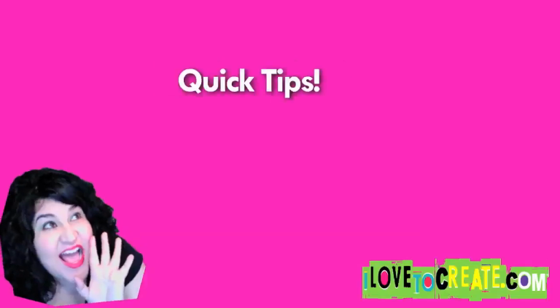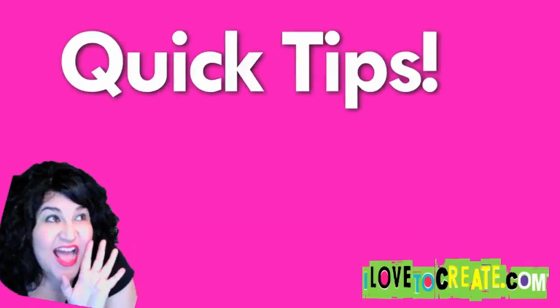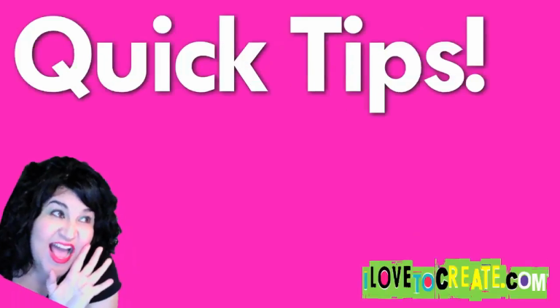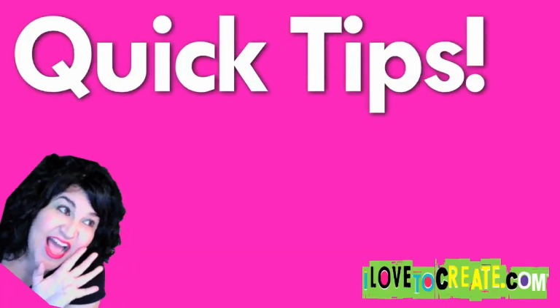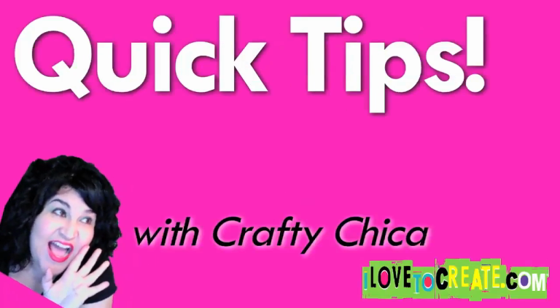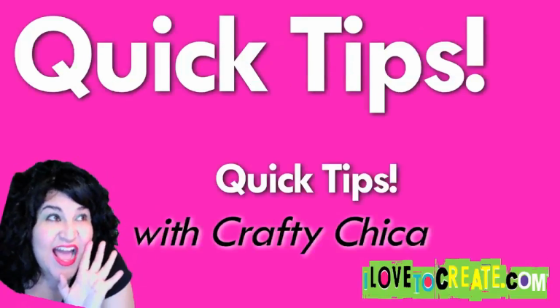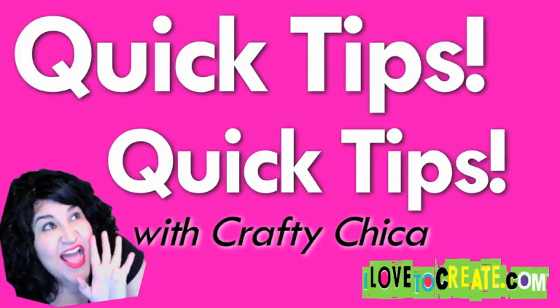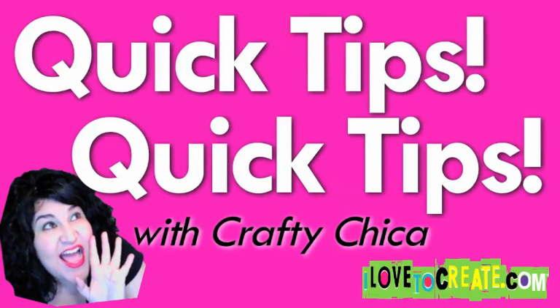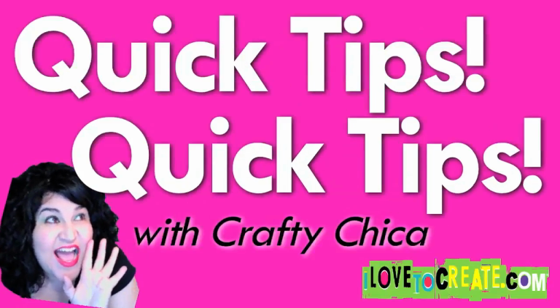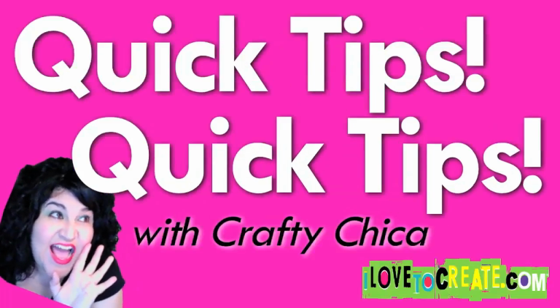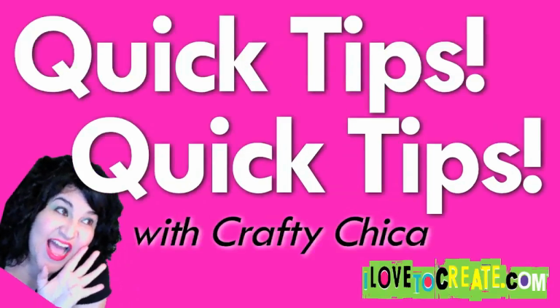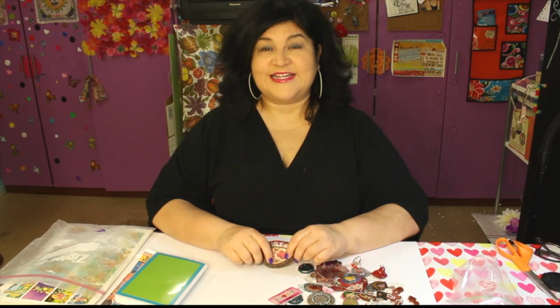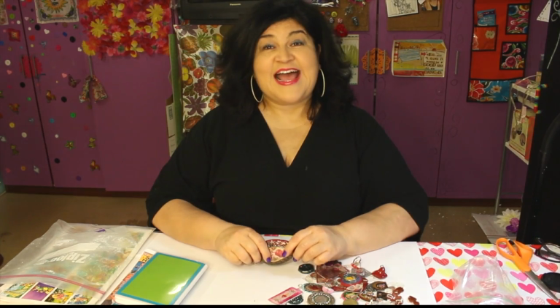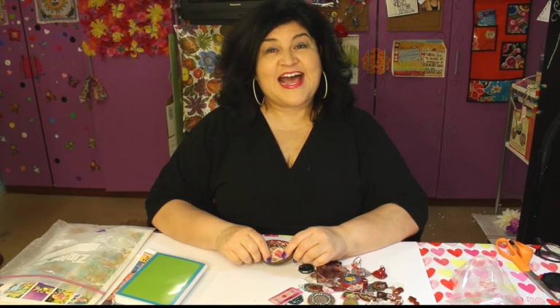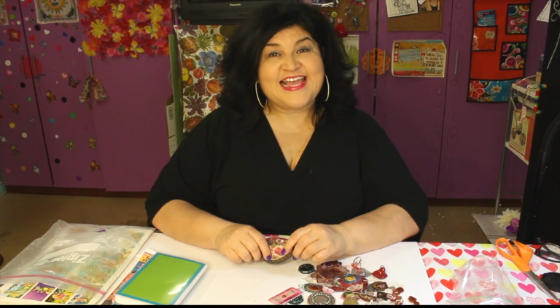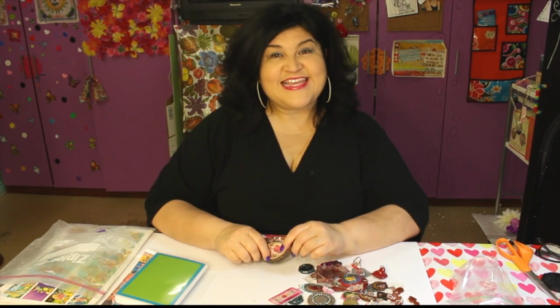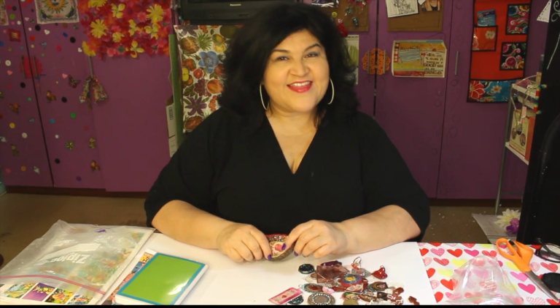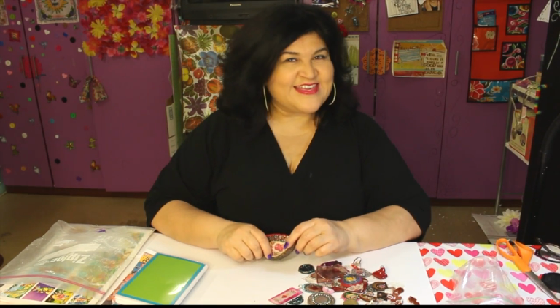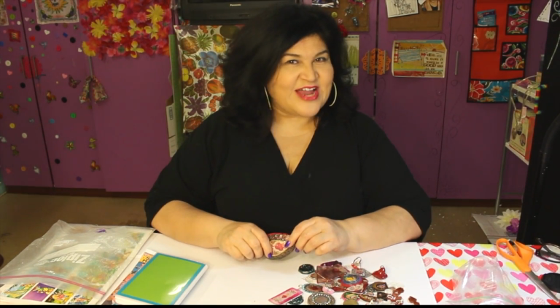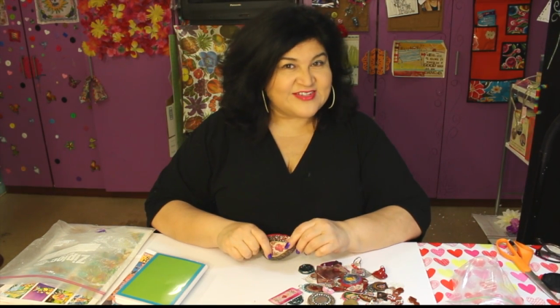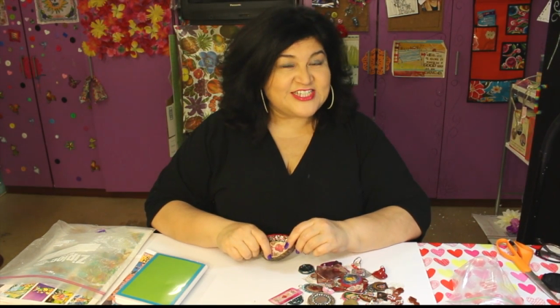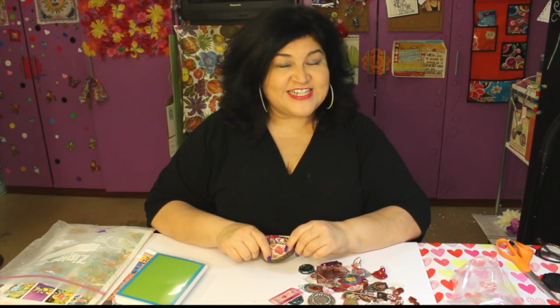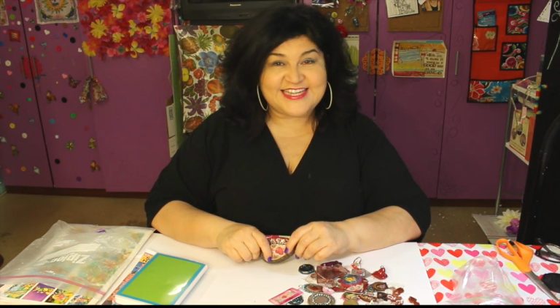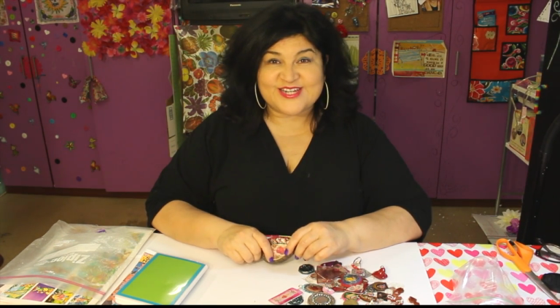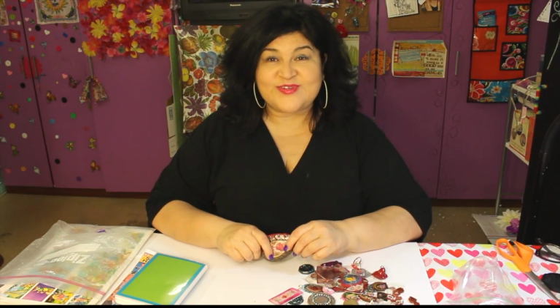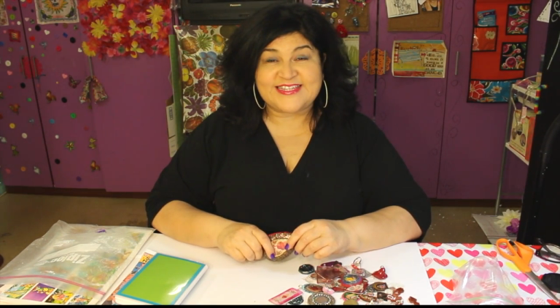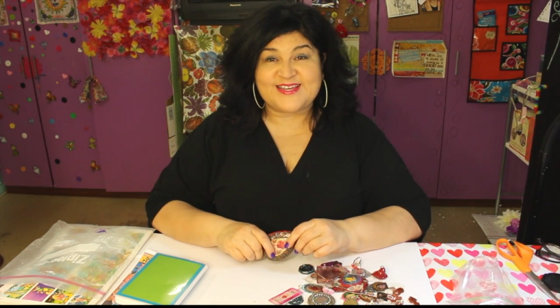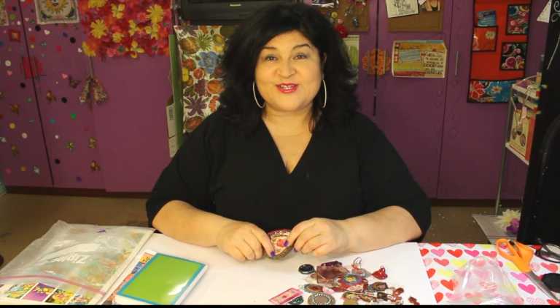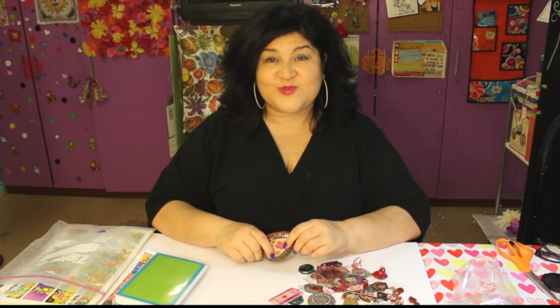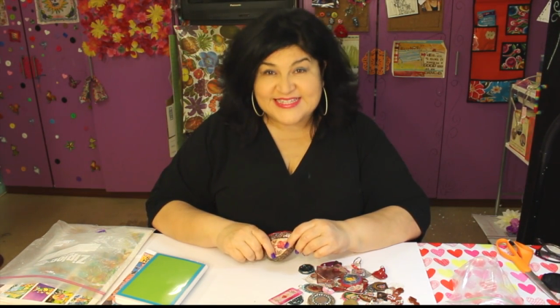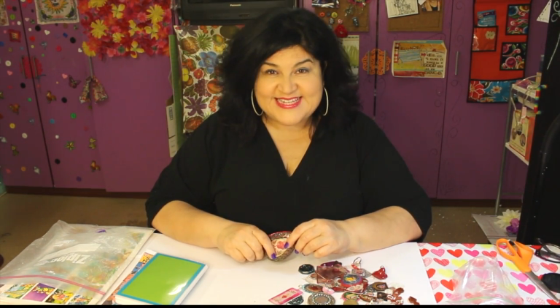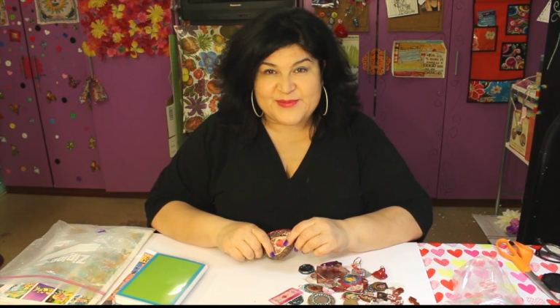Quick tips! Hi, Kathy Crafty Chica here with another quick tip.